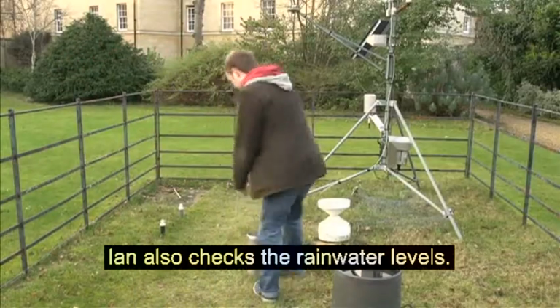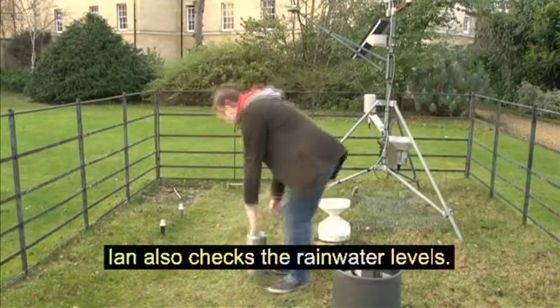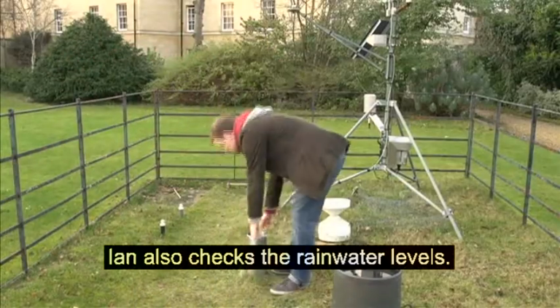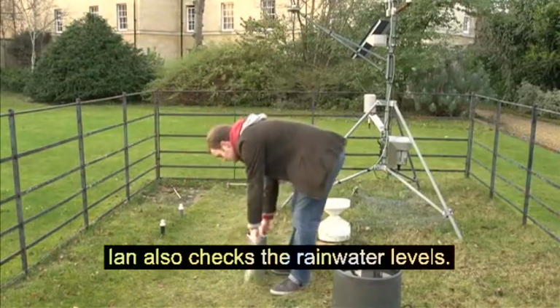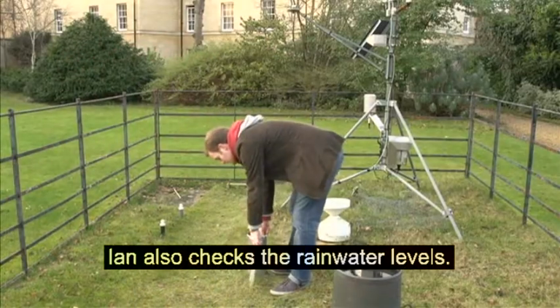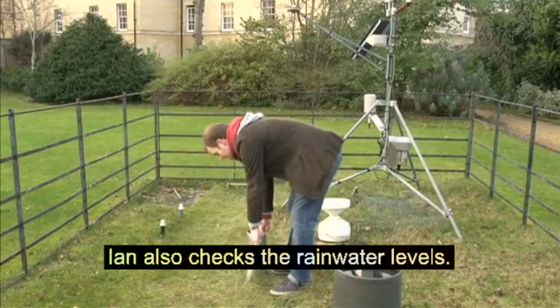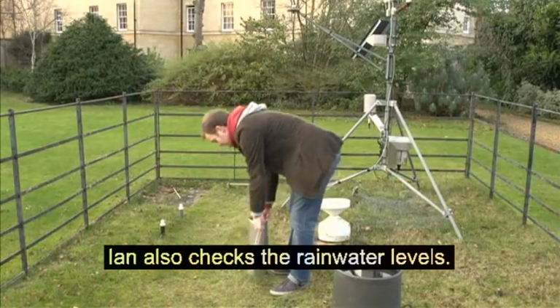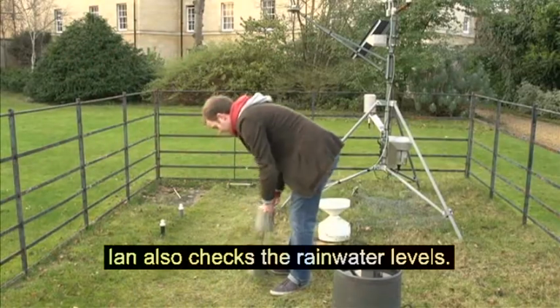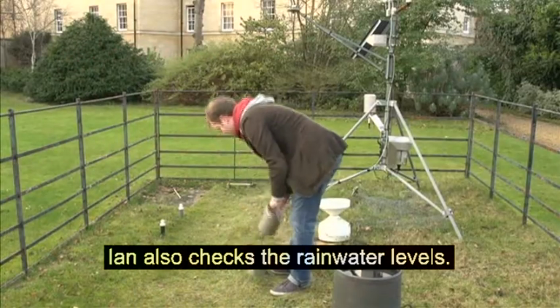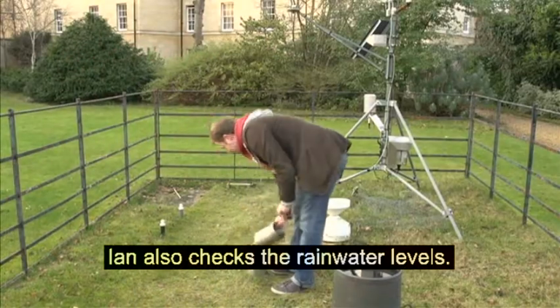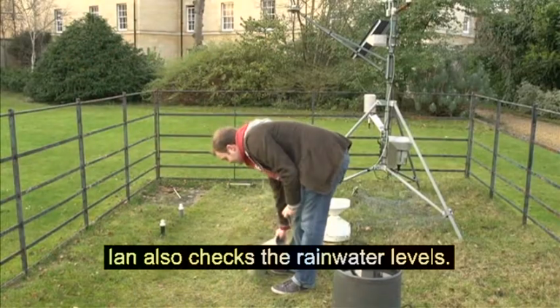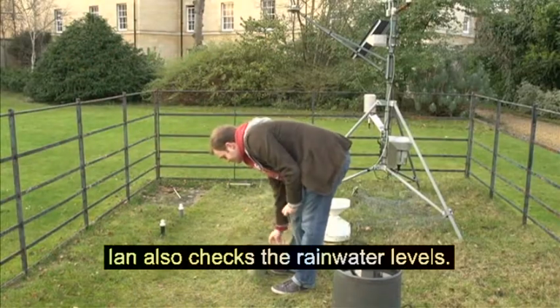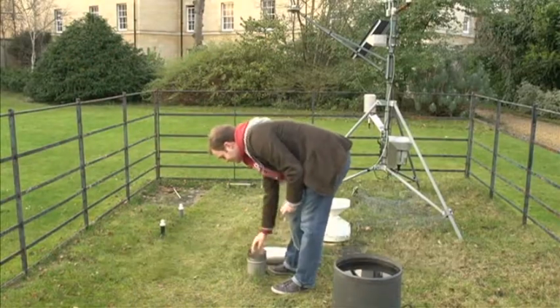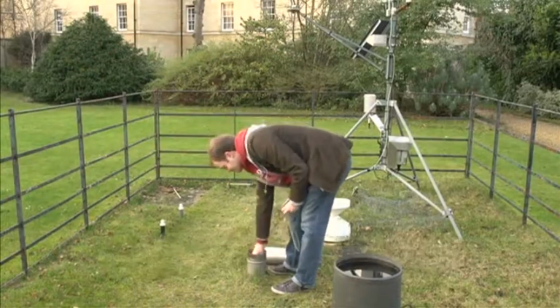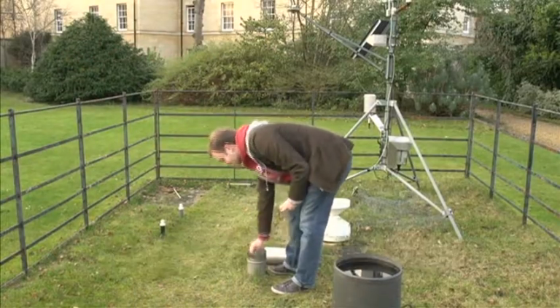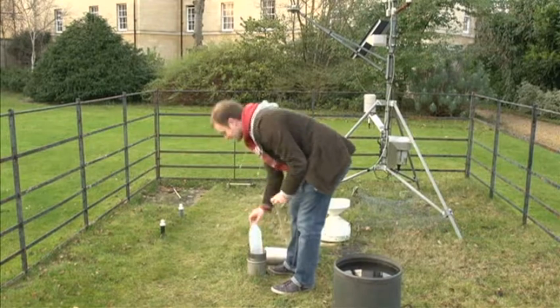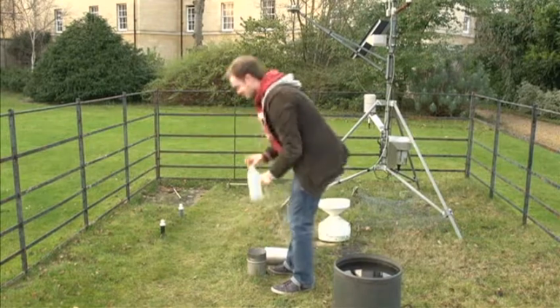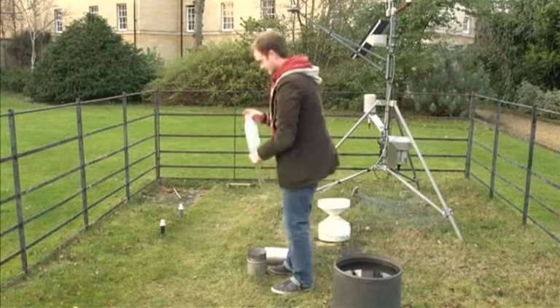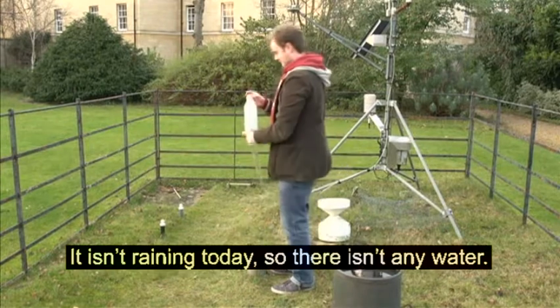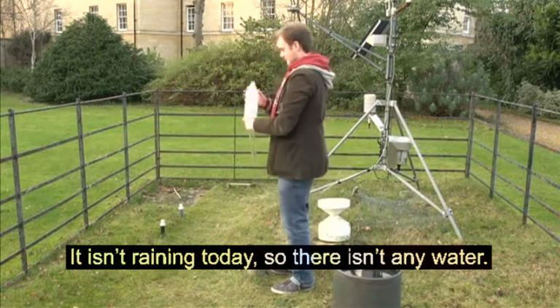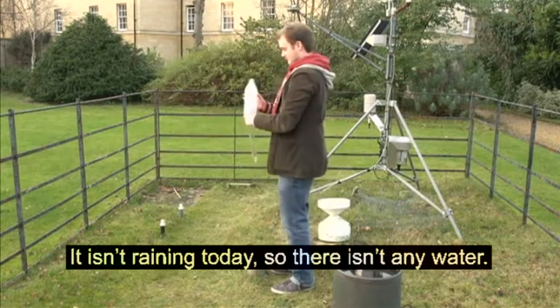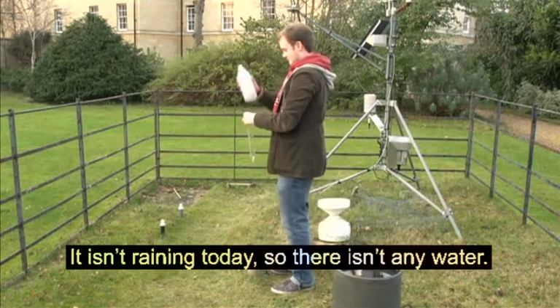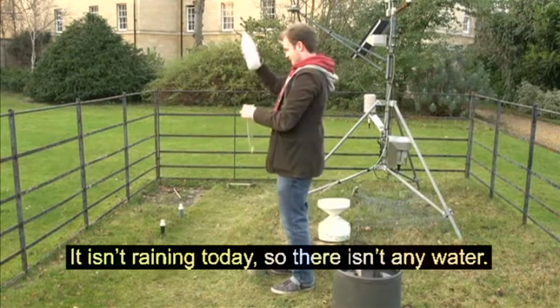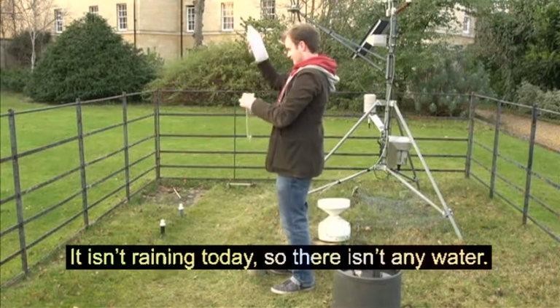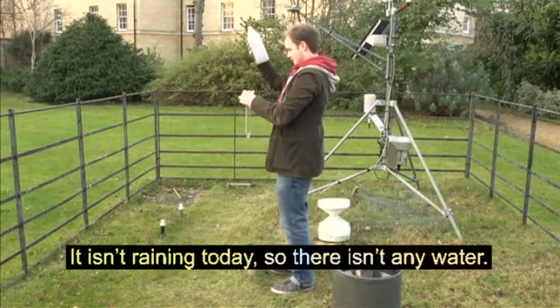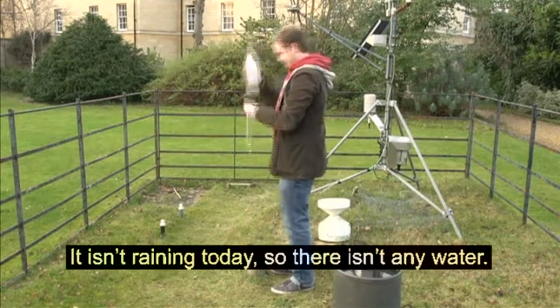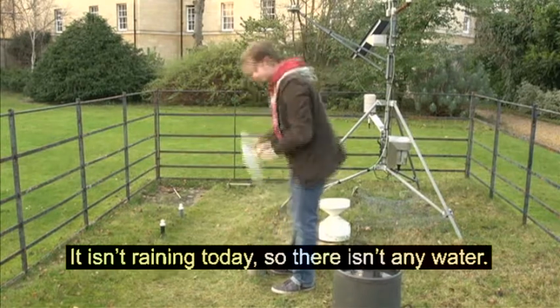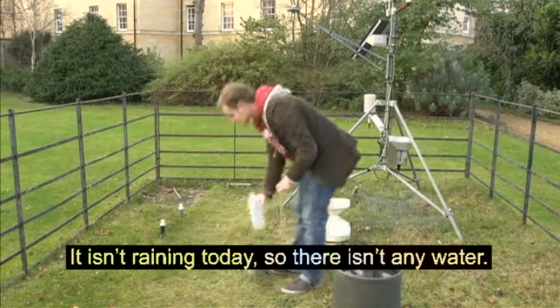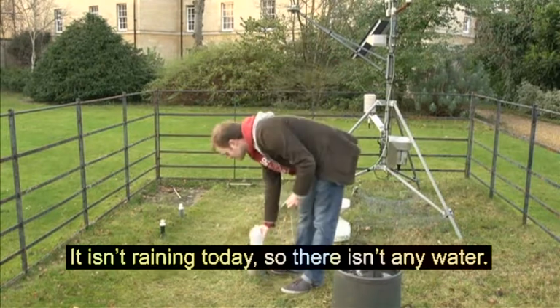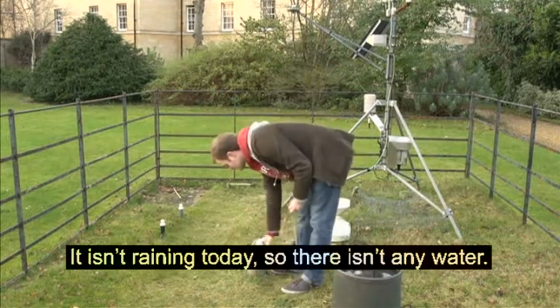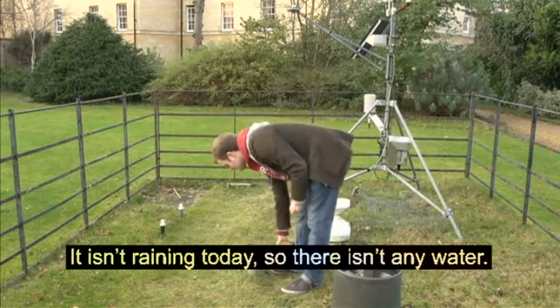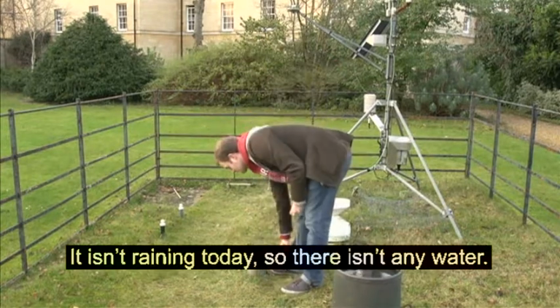Ian also checks the rainwater levels. It isn't raining today, so there isn't any water.